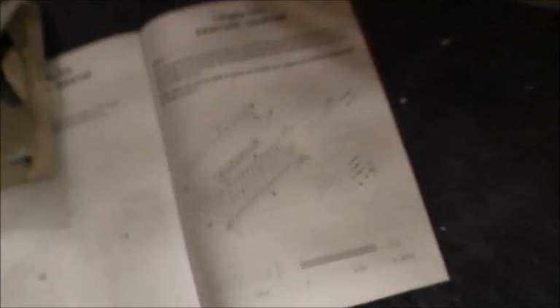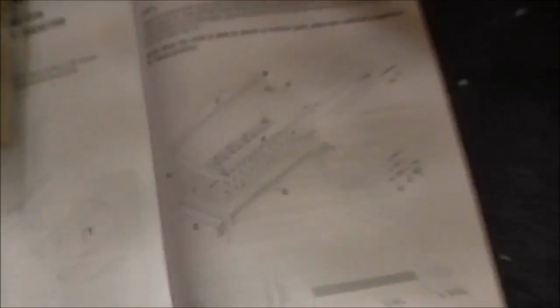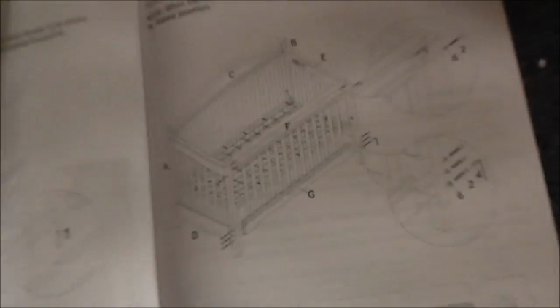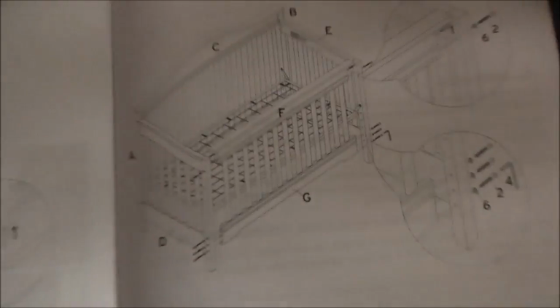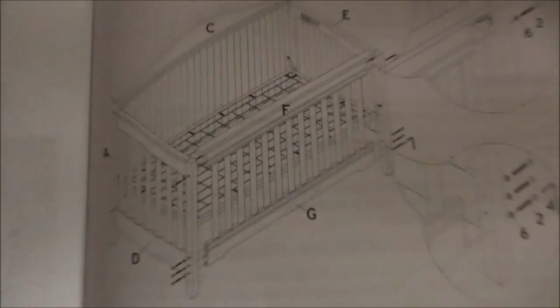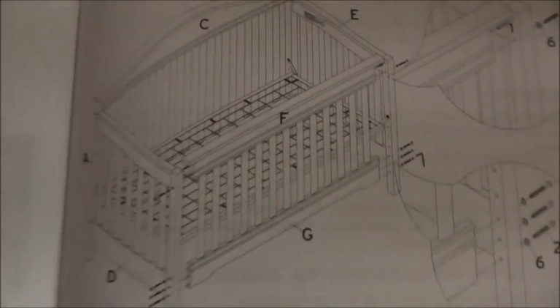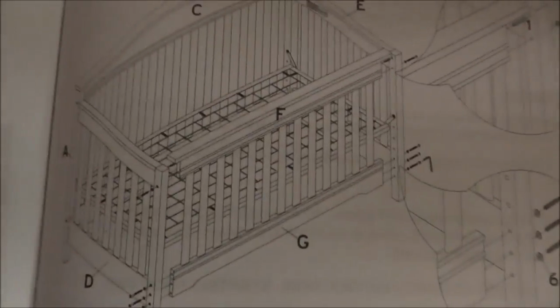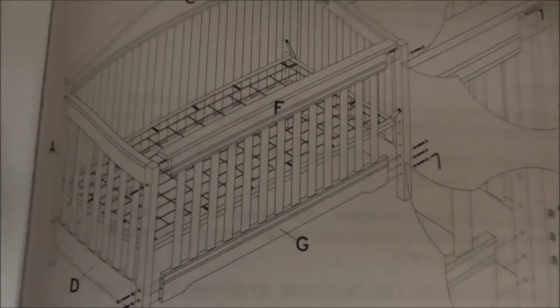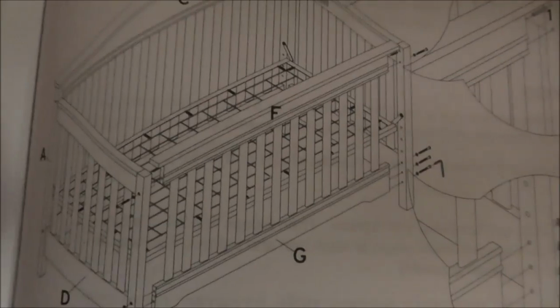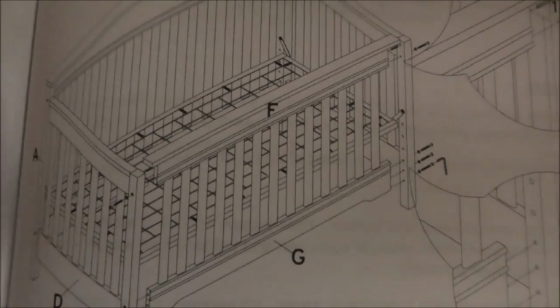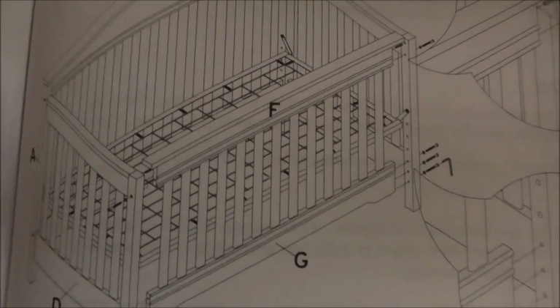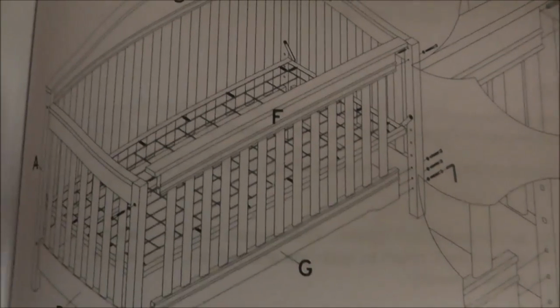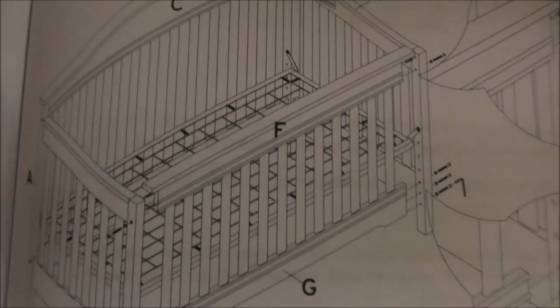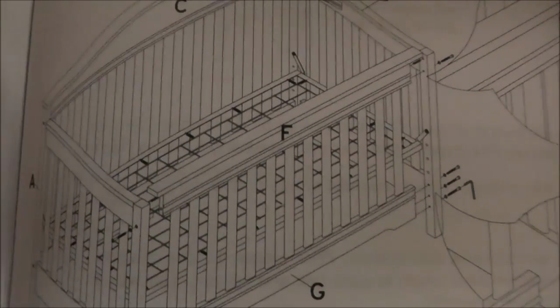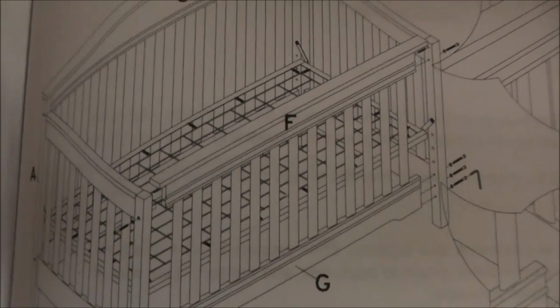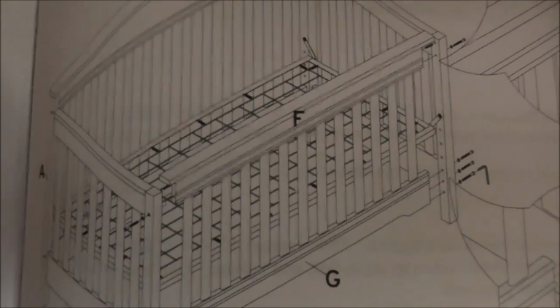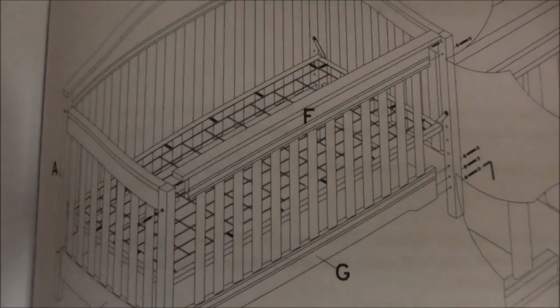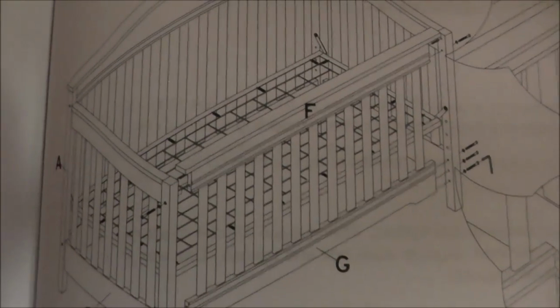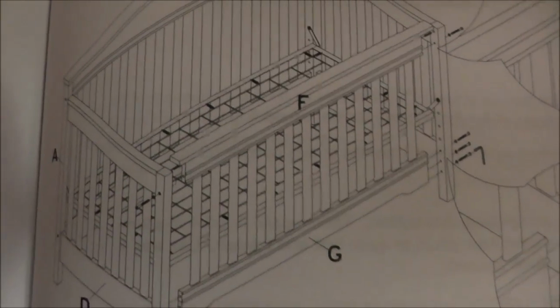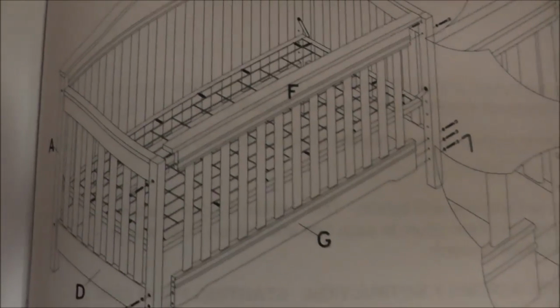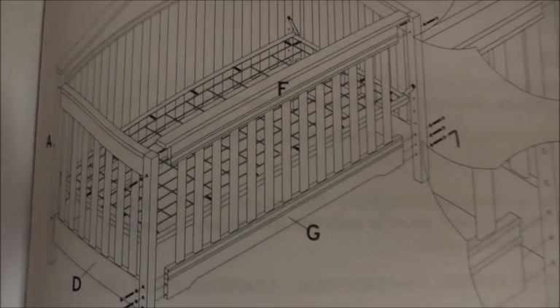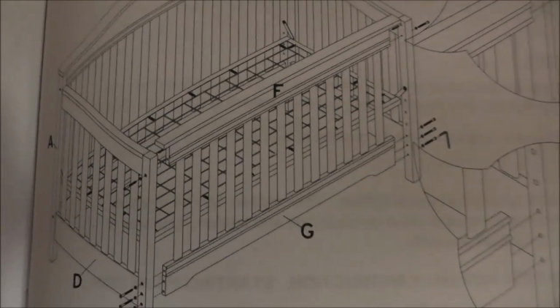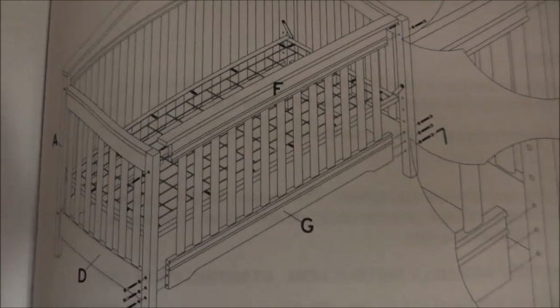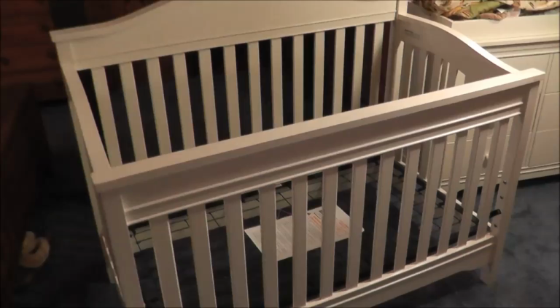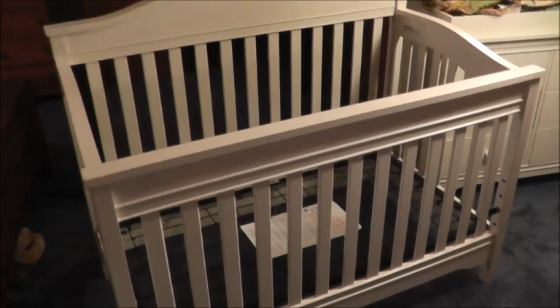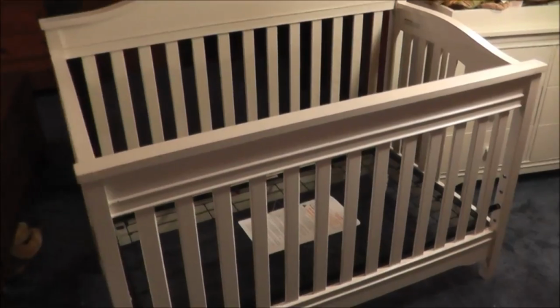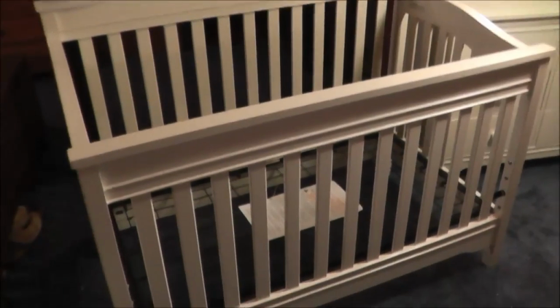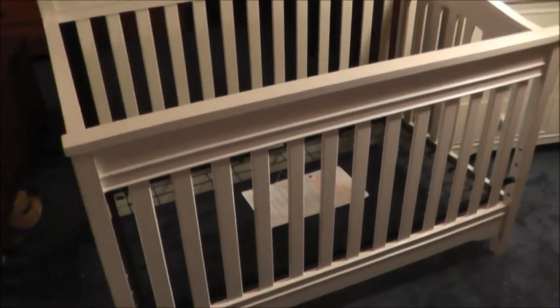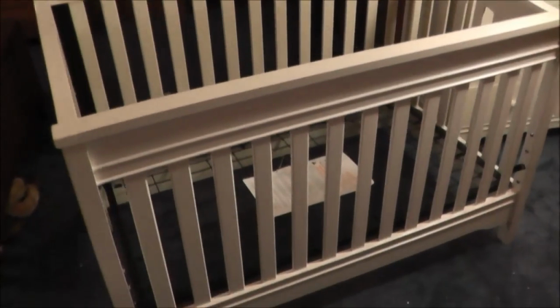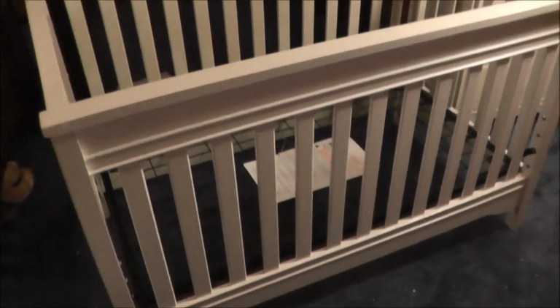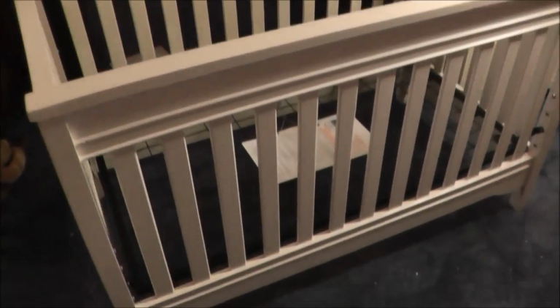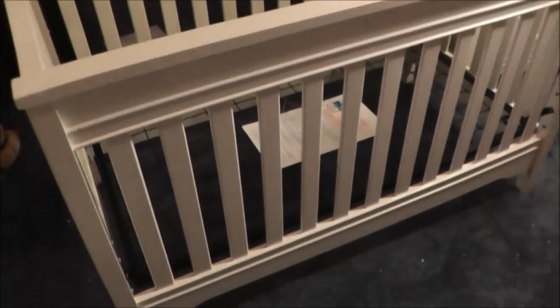Finally, step five is just putting the front piece on the crib. There's a finished crib — got the front on.